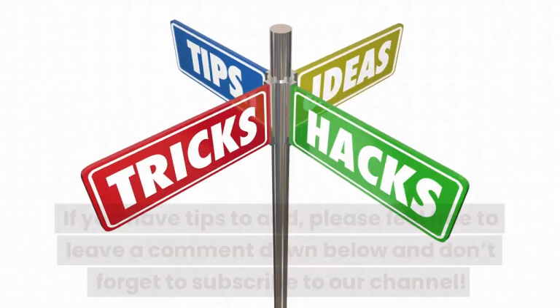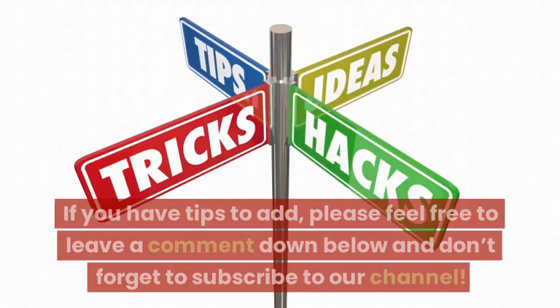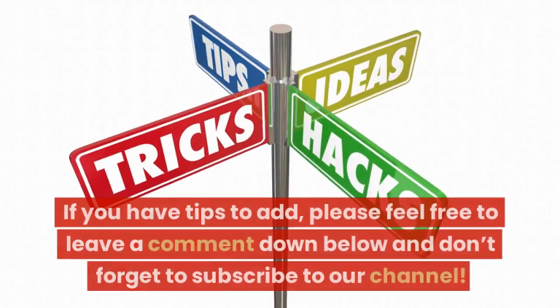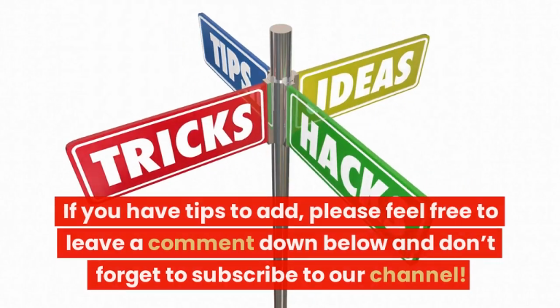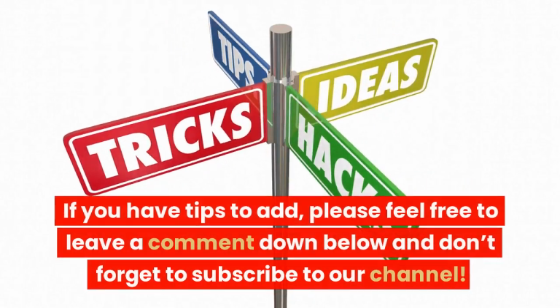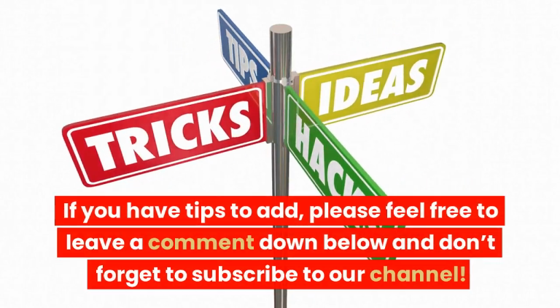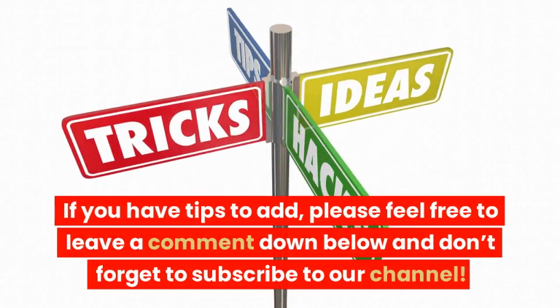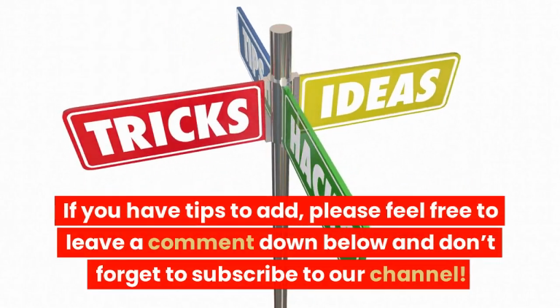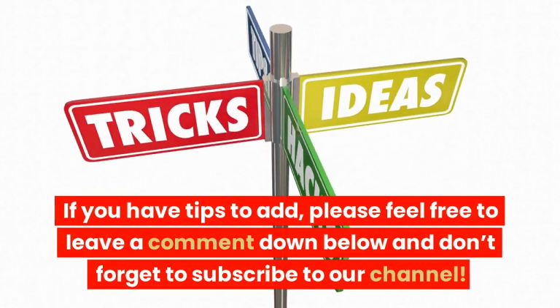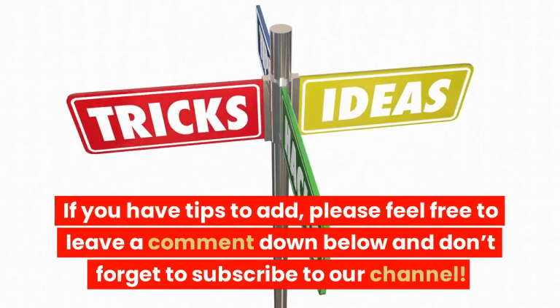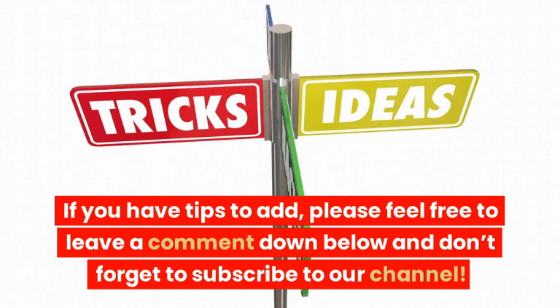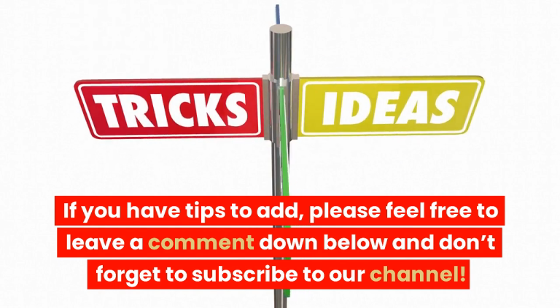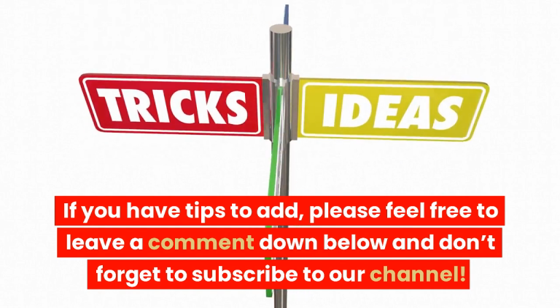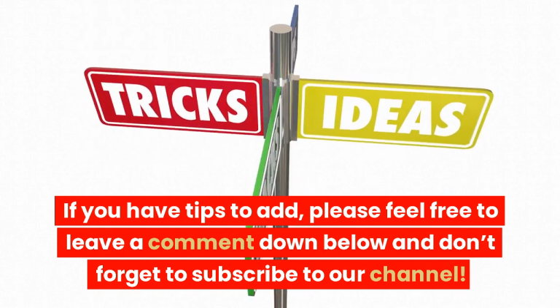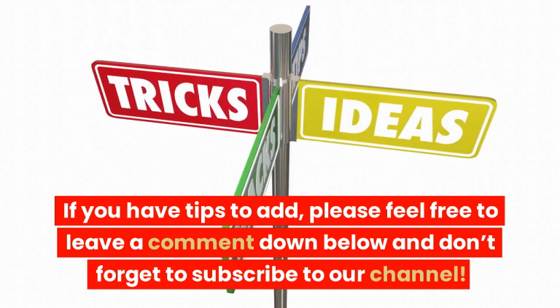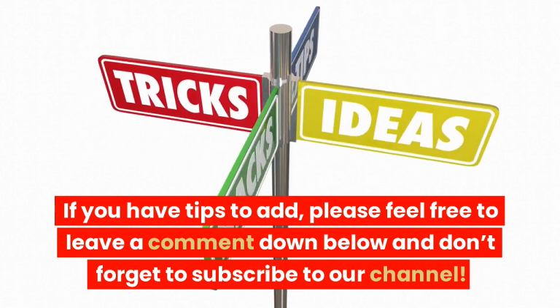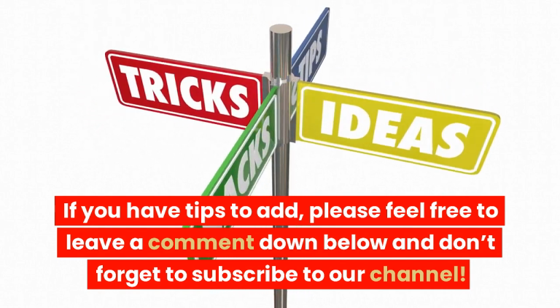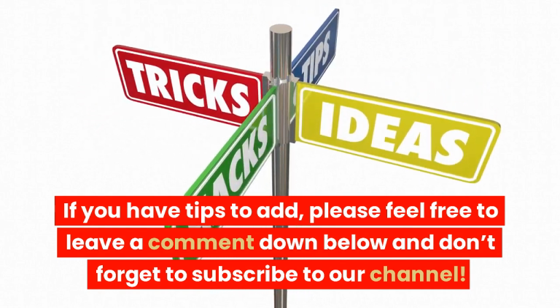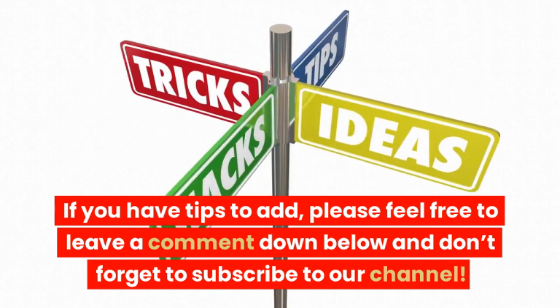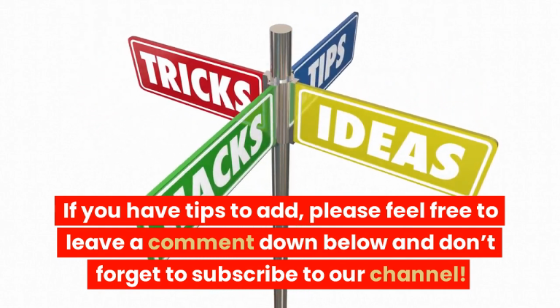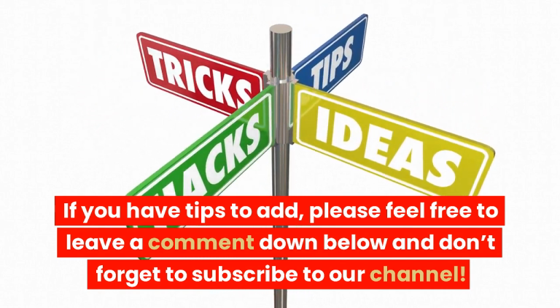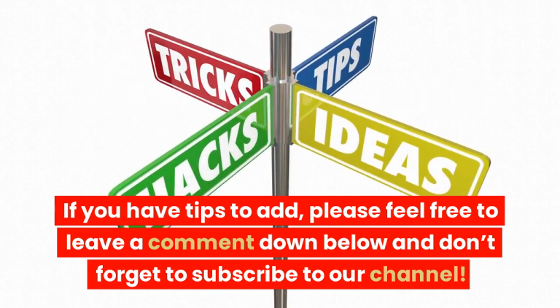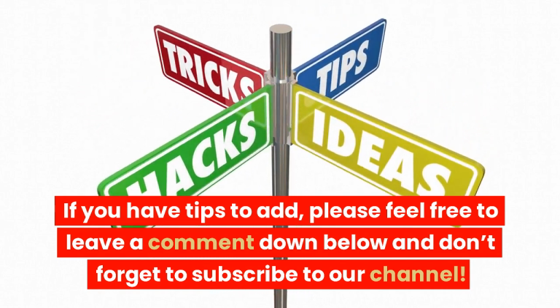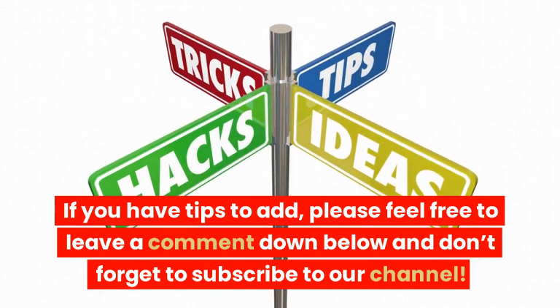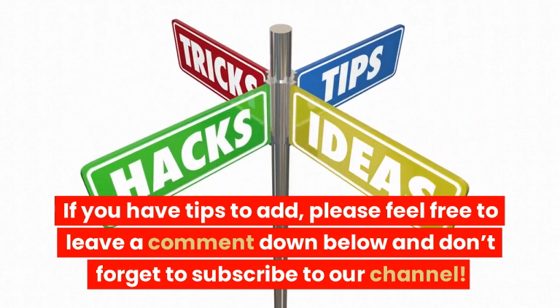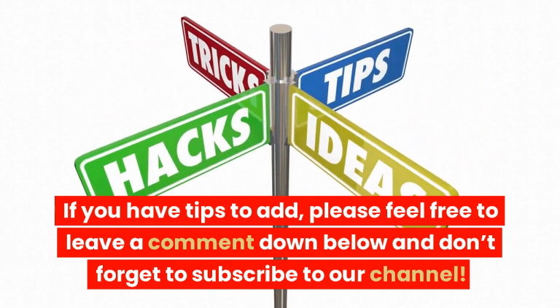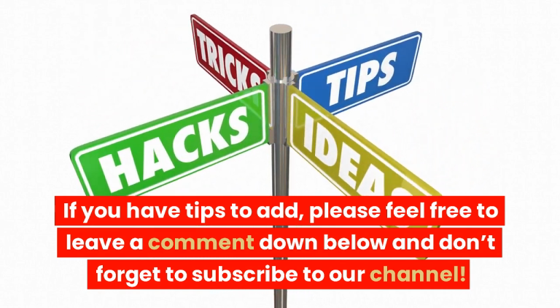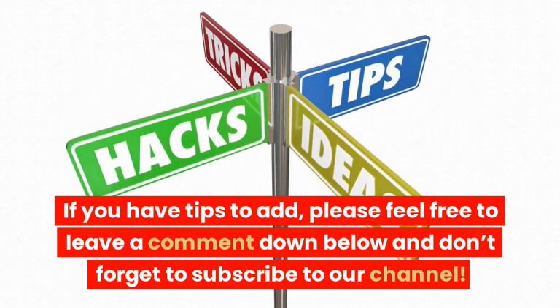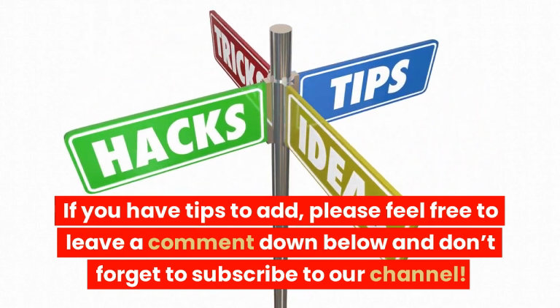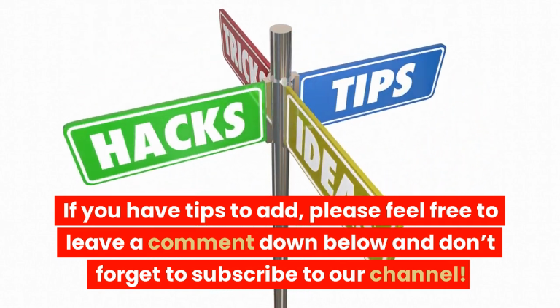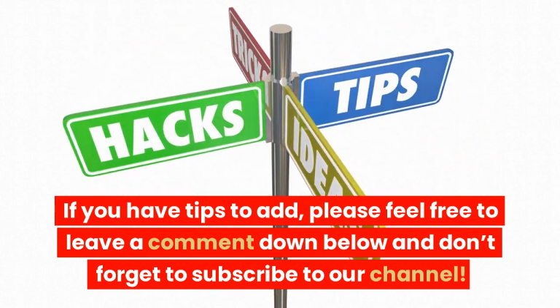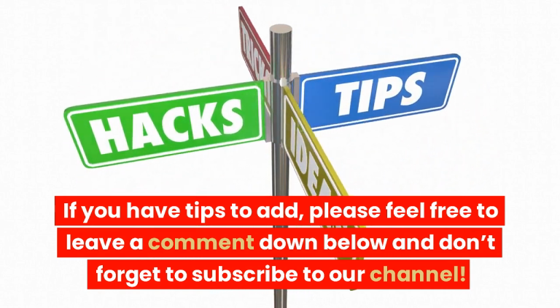If you have tips to add, please feel free to leave a comment down below and don't forget to subscribe to our channel.